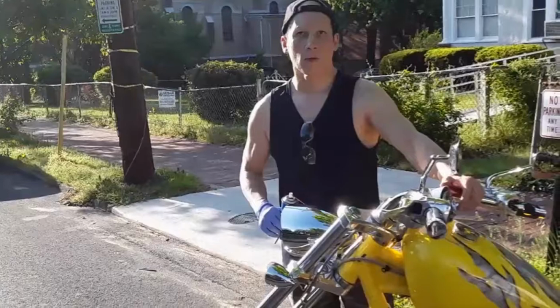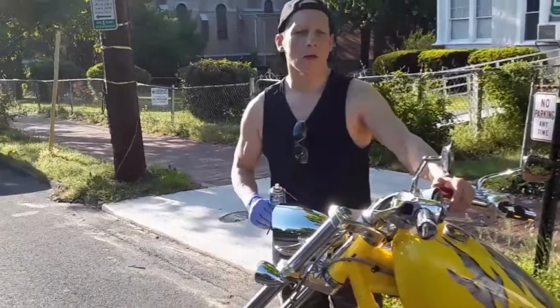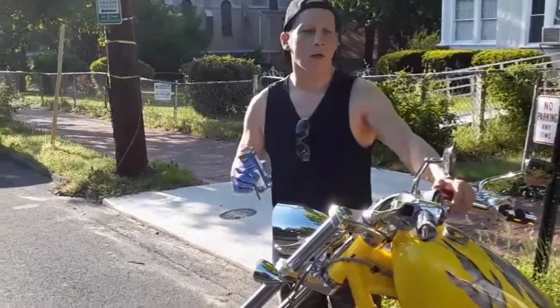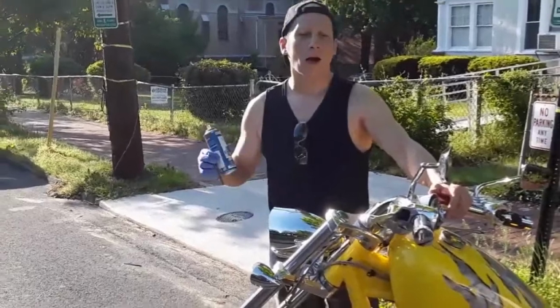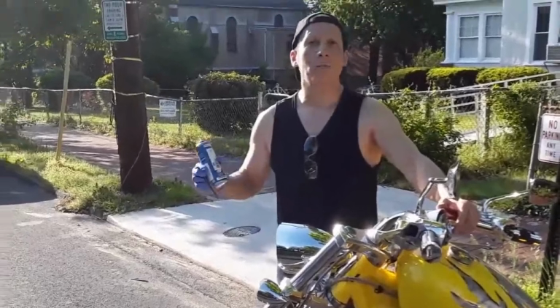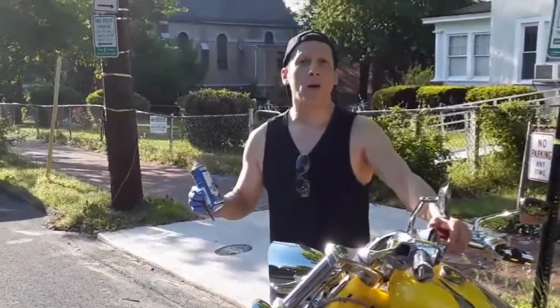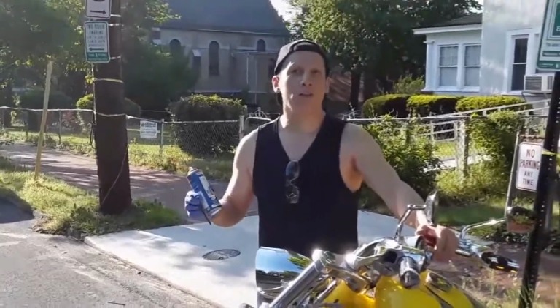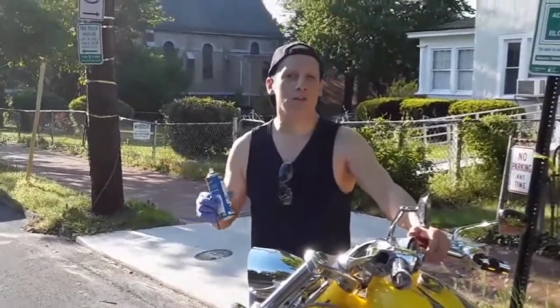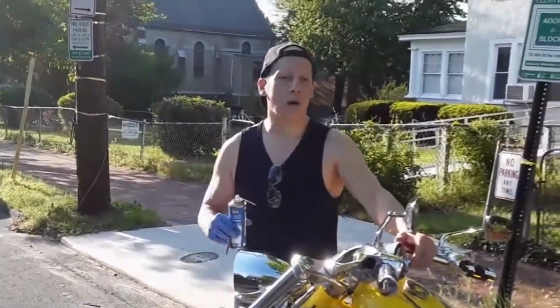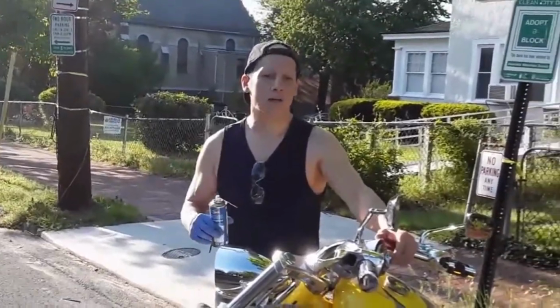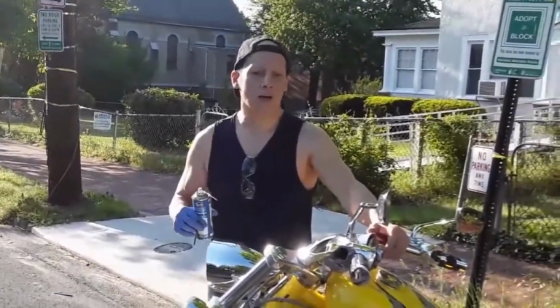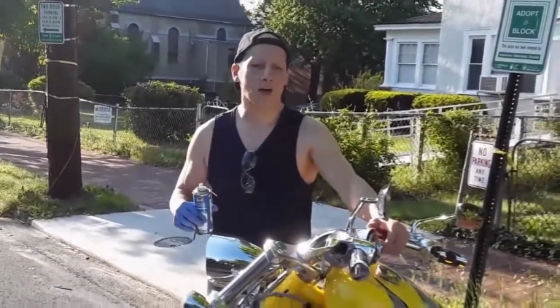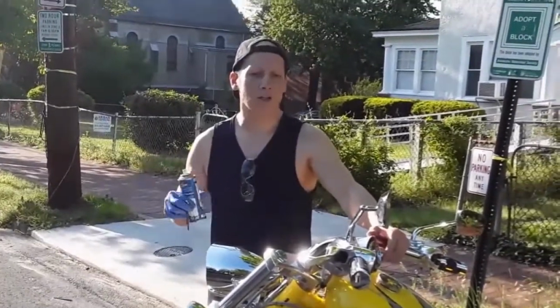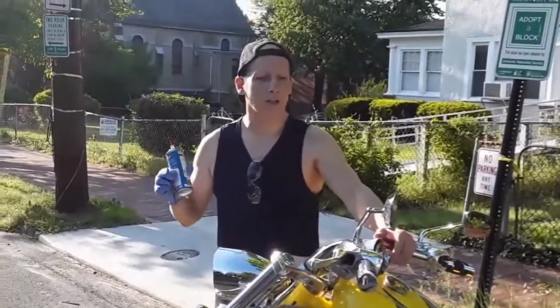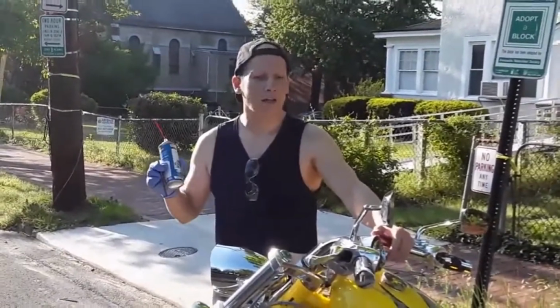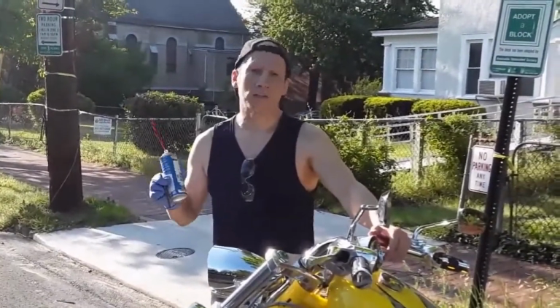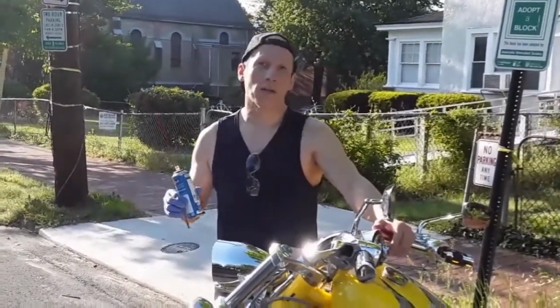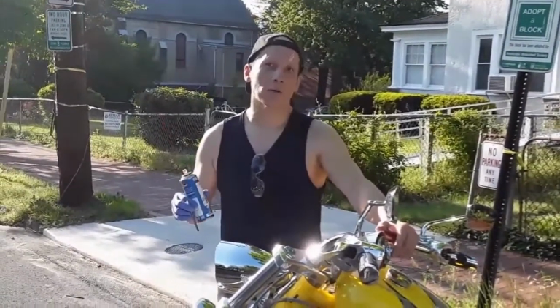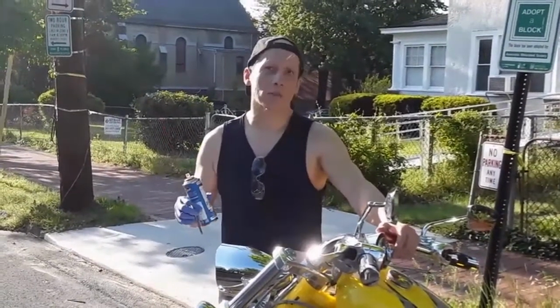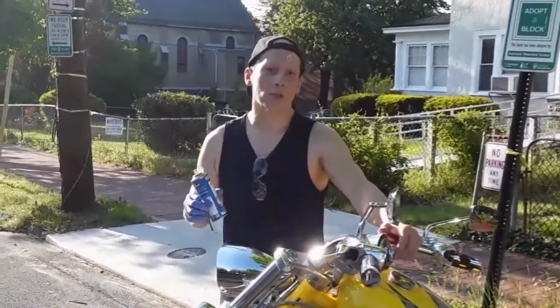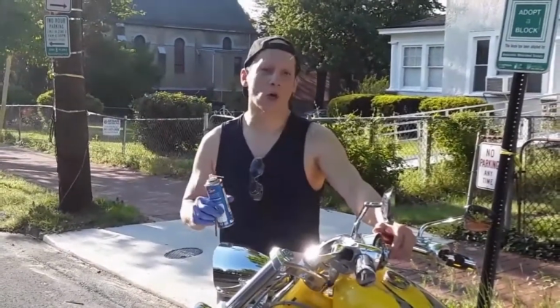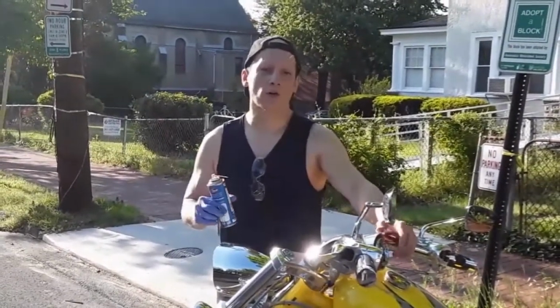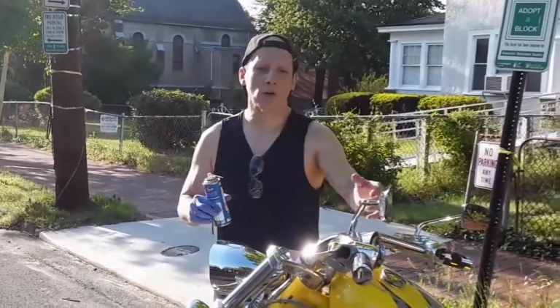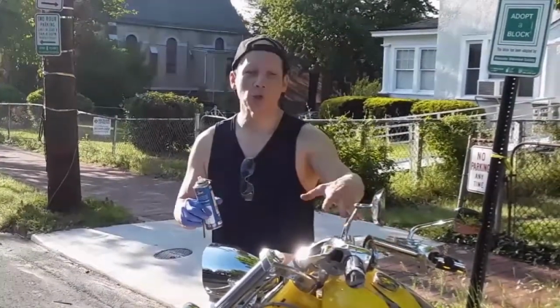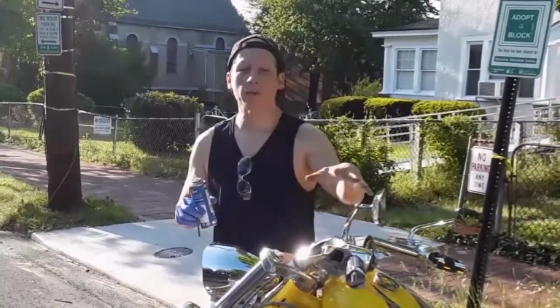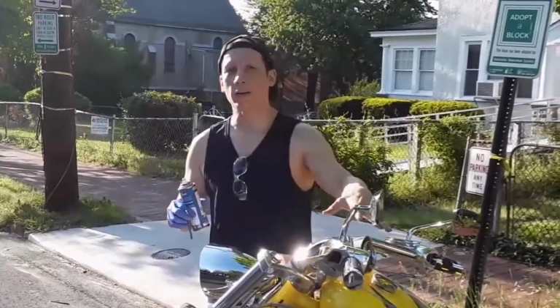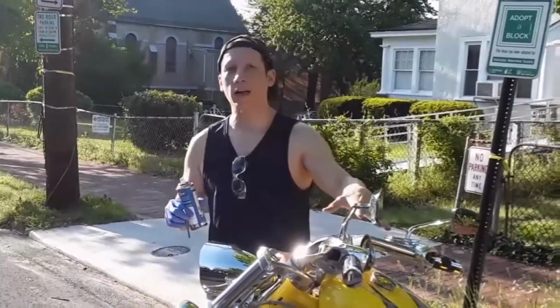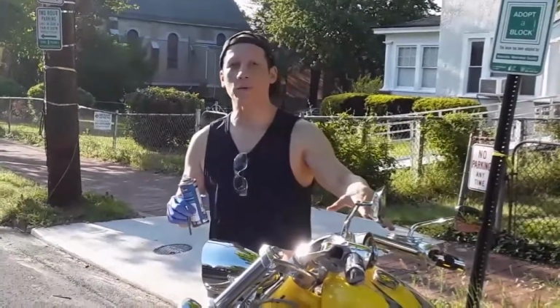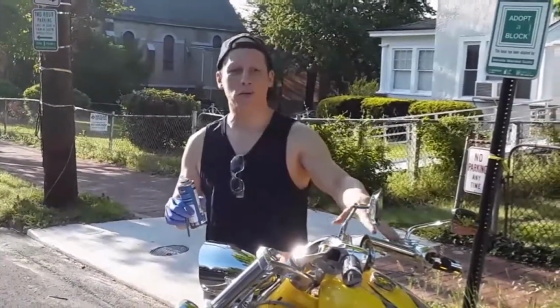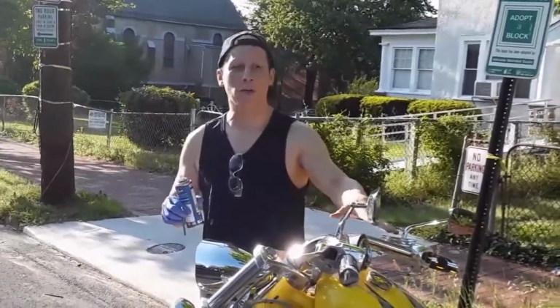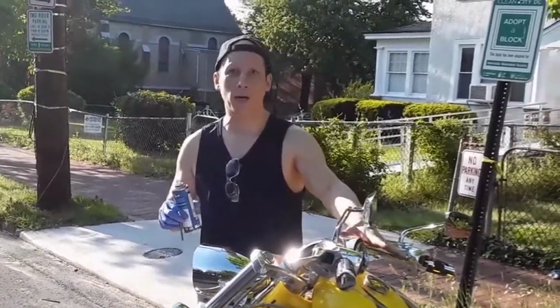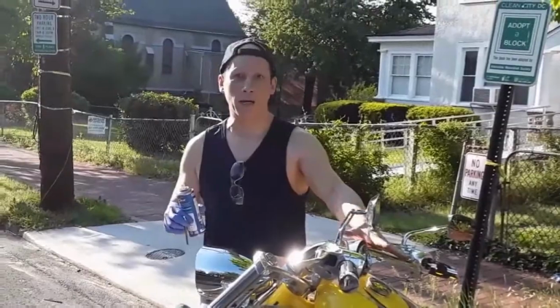I'm Mark, this is My Garage, and today we're going to go over moving the cables on your bike.